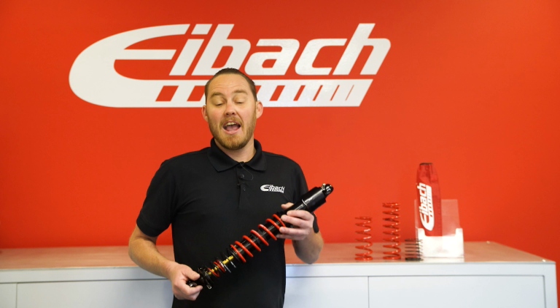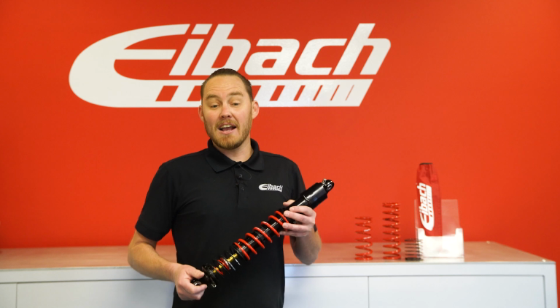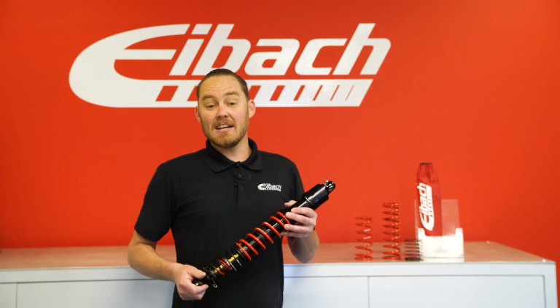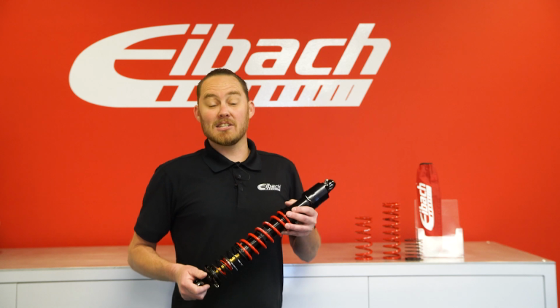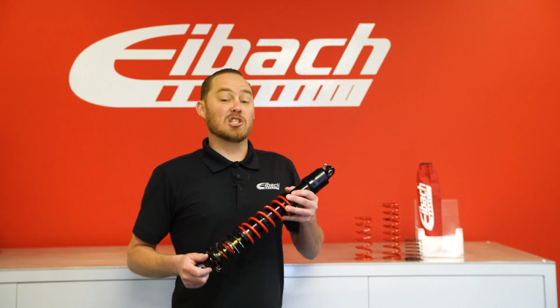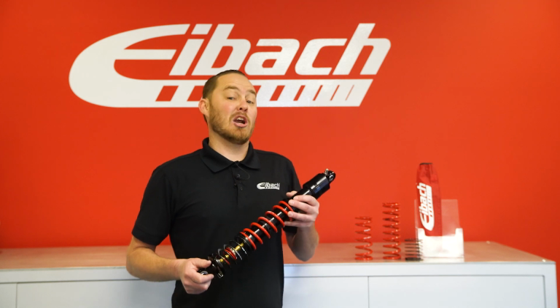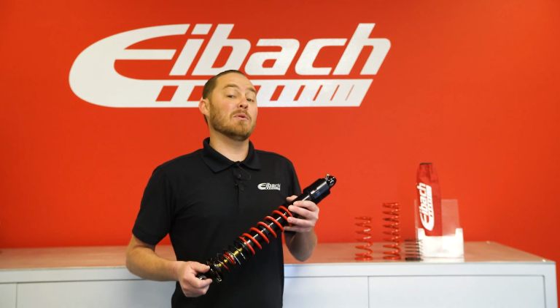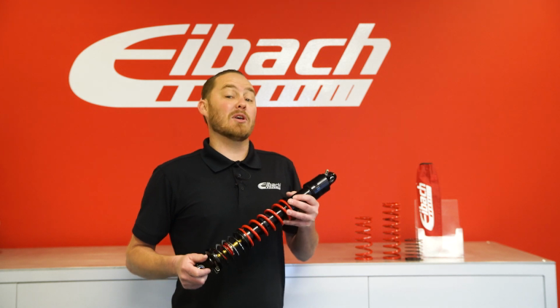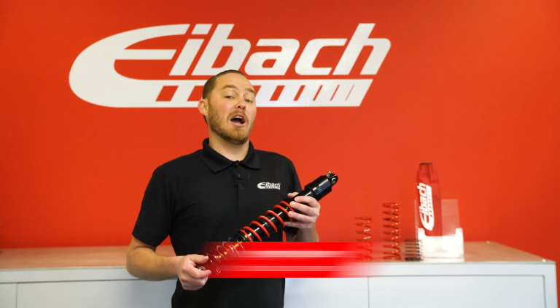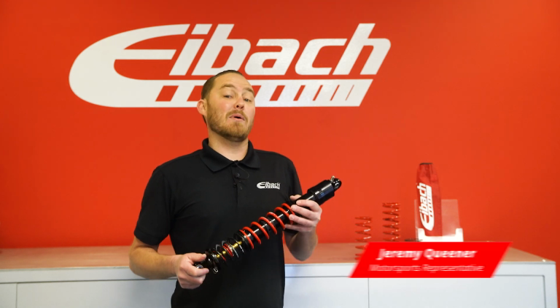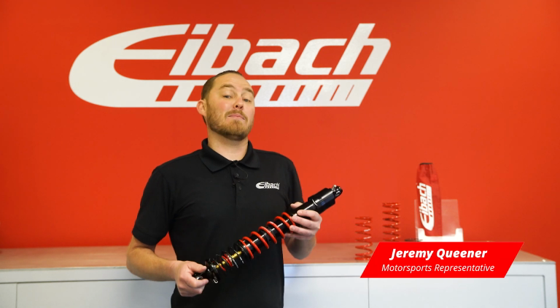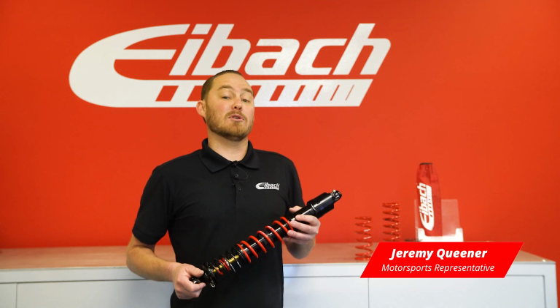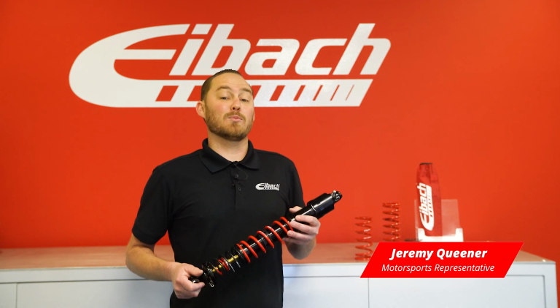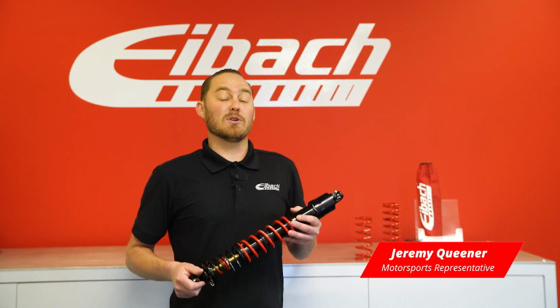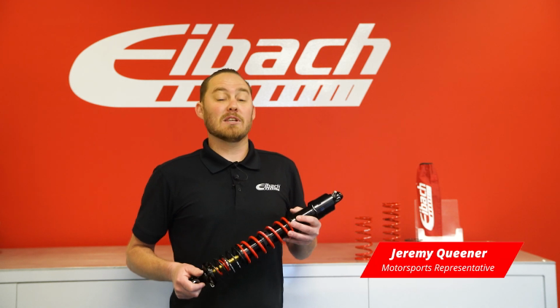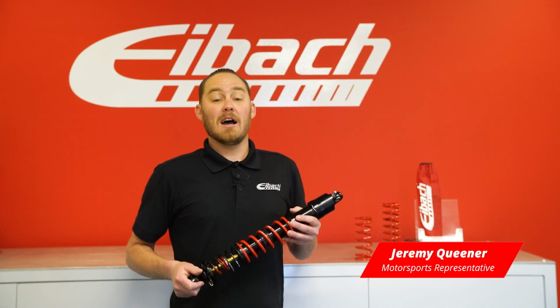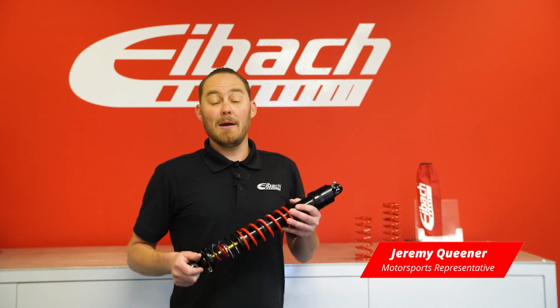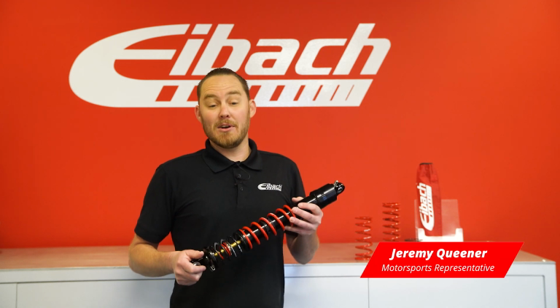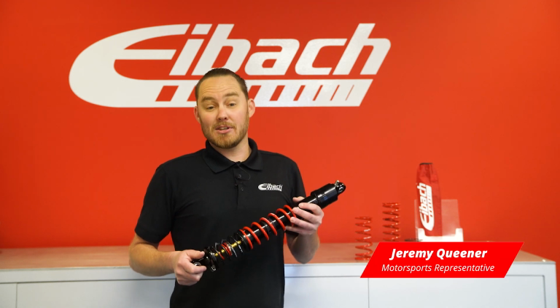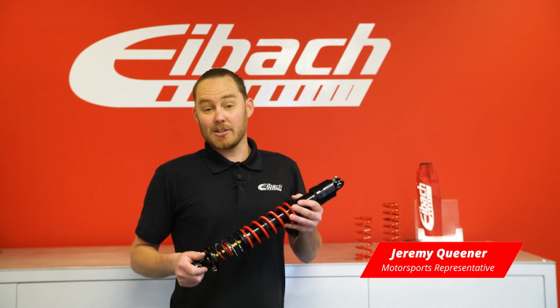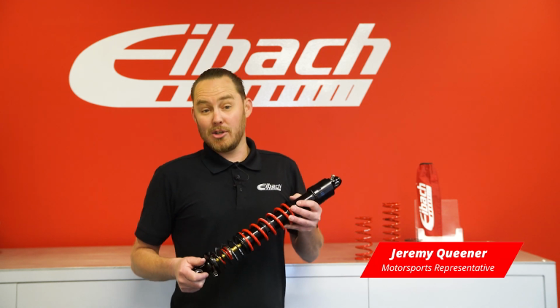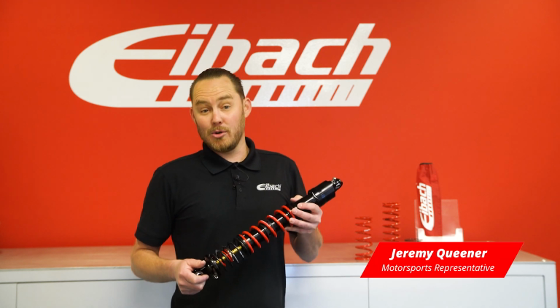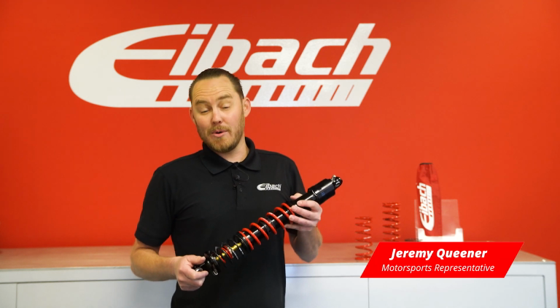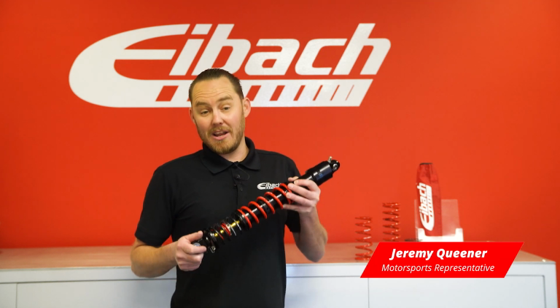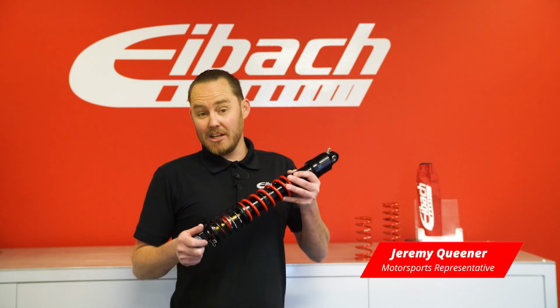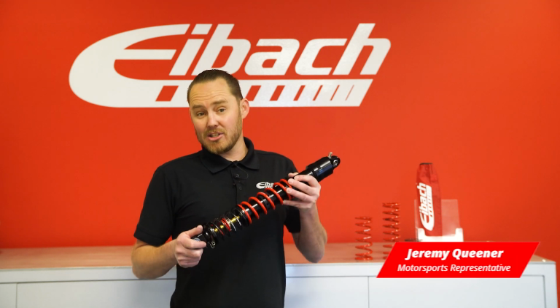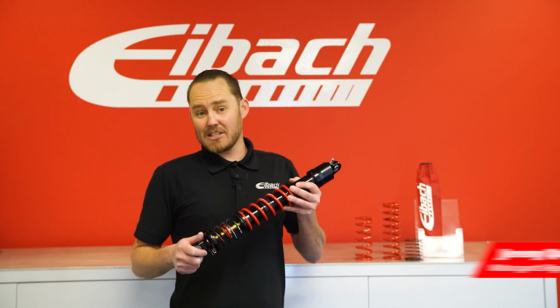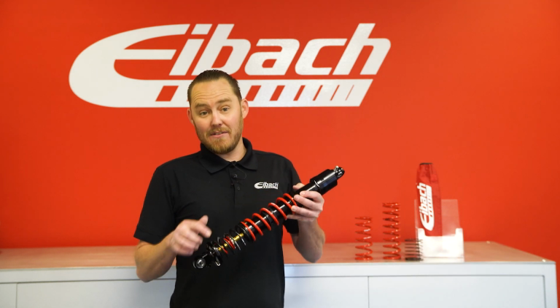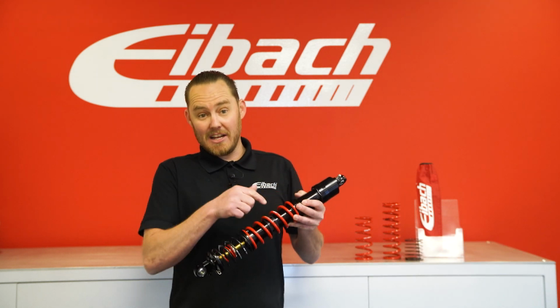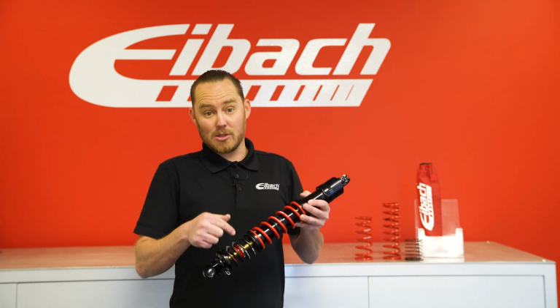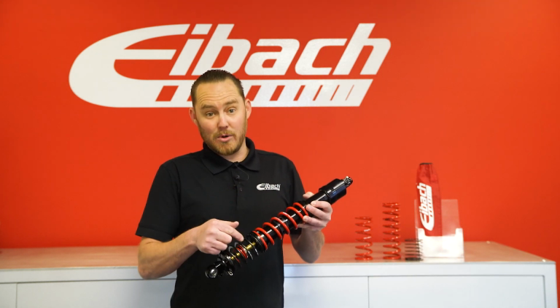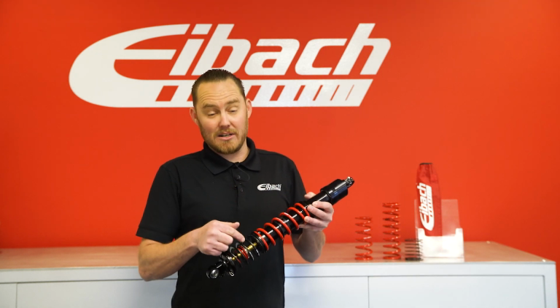Hey guys, this is Jeremy with Eibach Motorsports. I'm here to talk to you about inch and 7.8 springs.